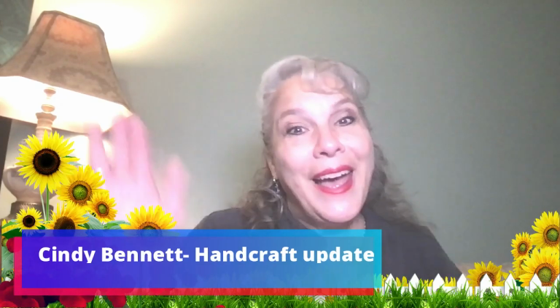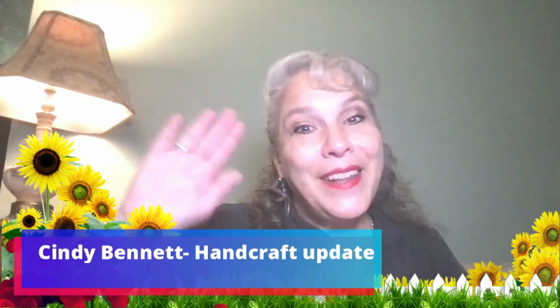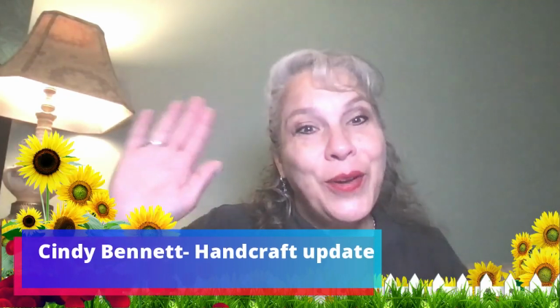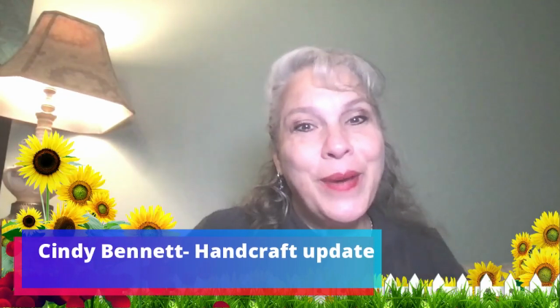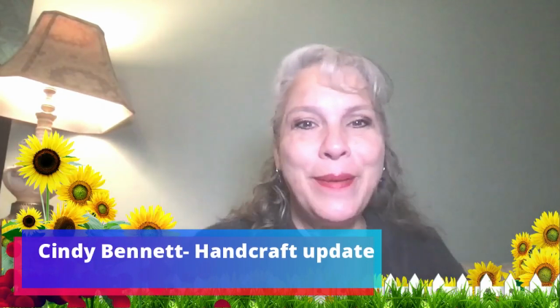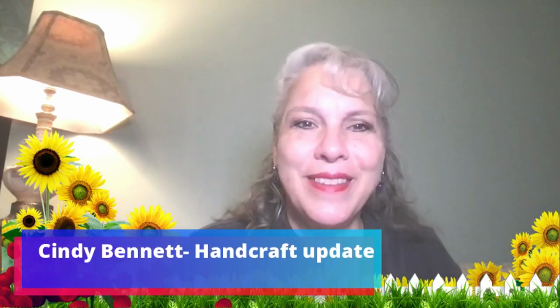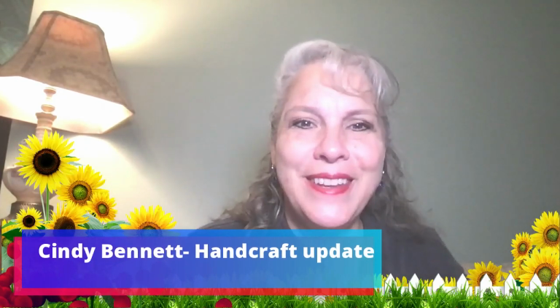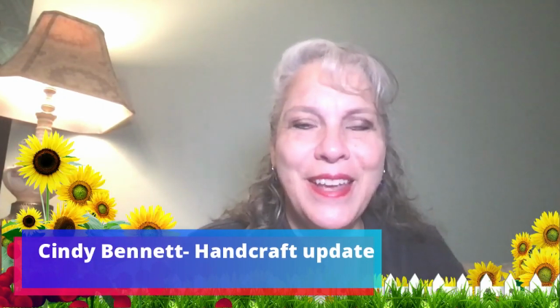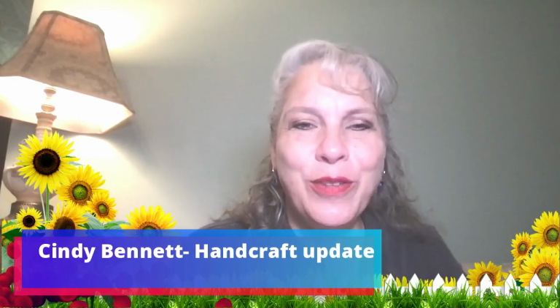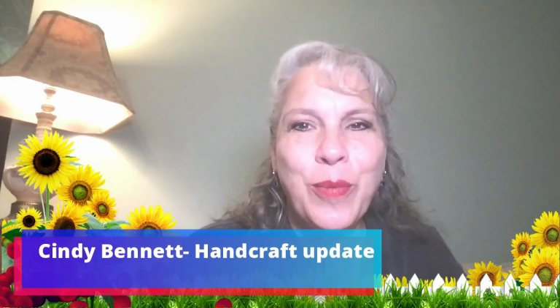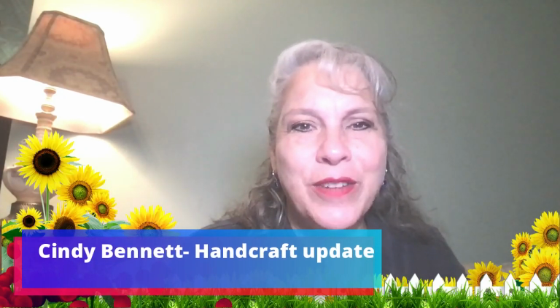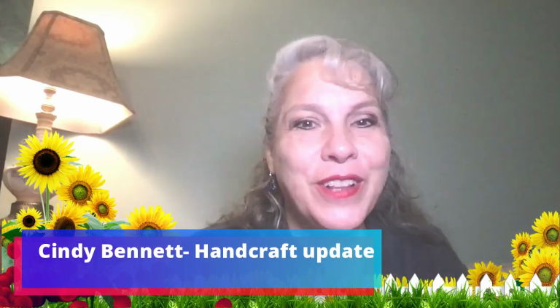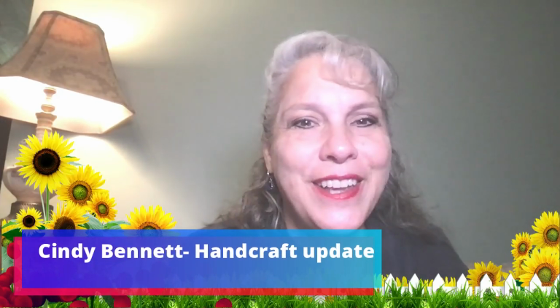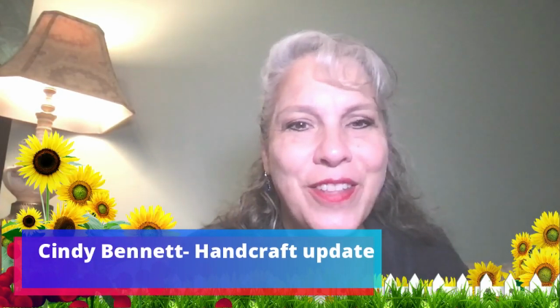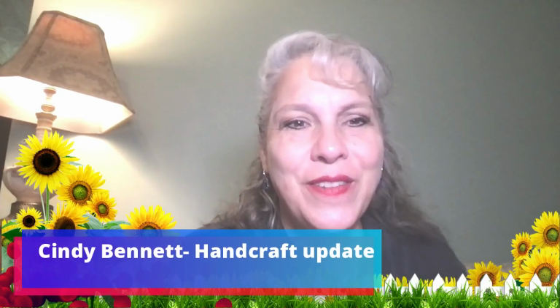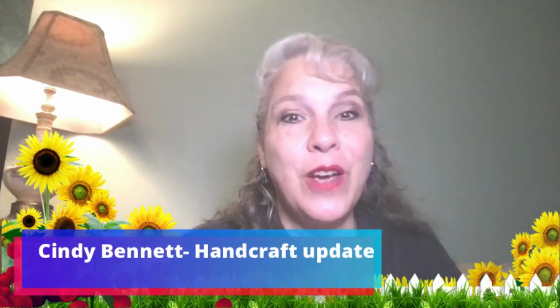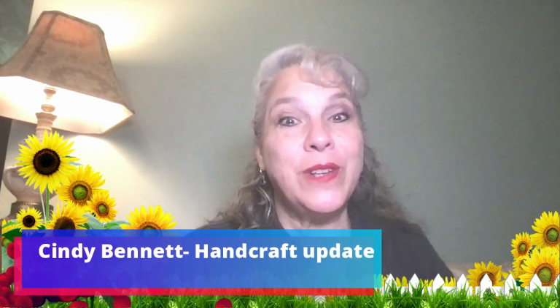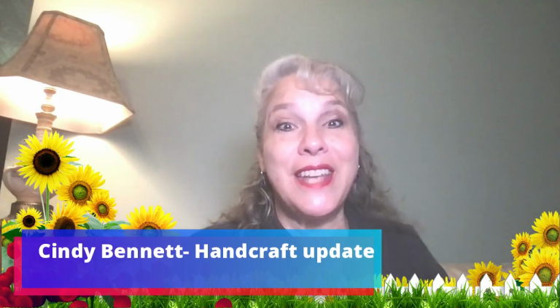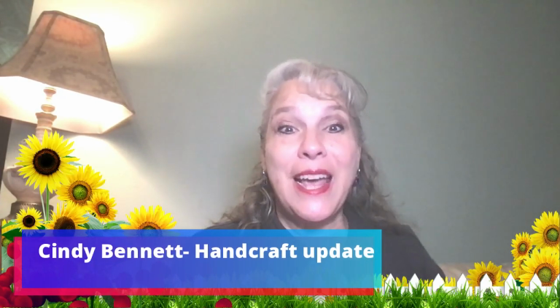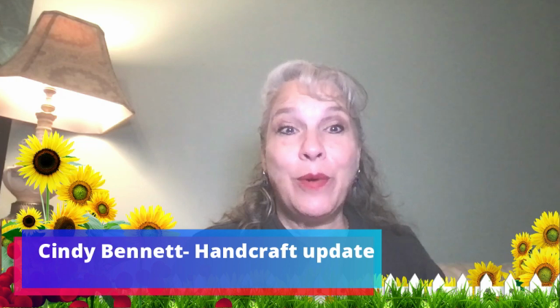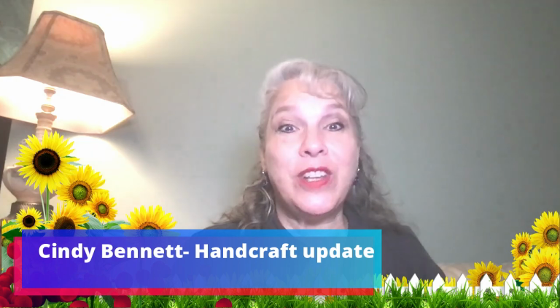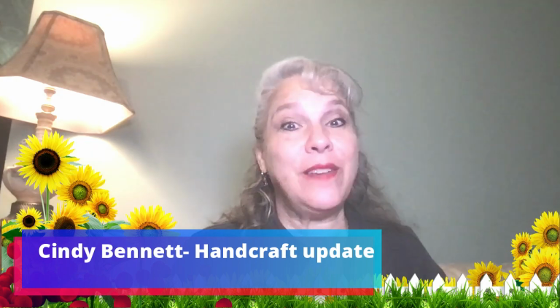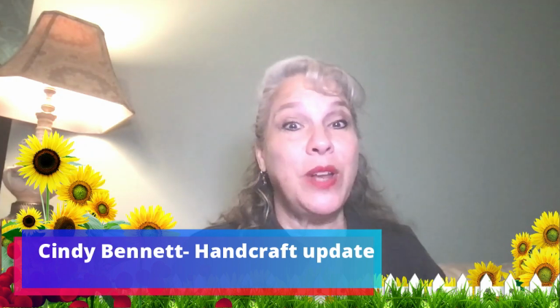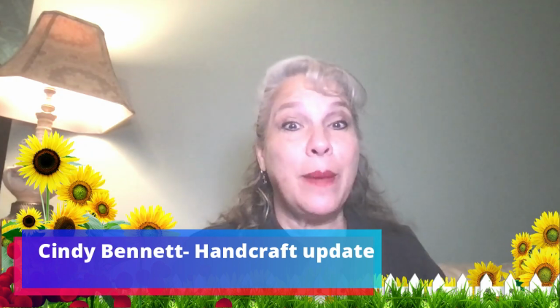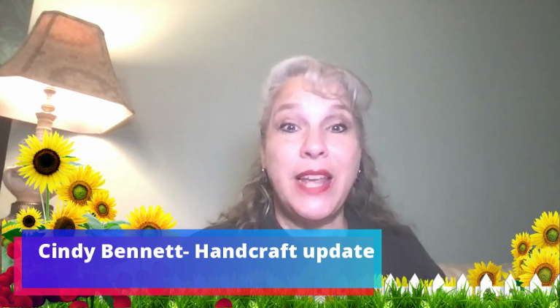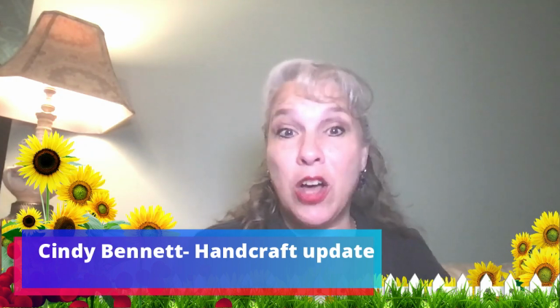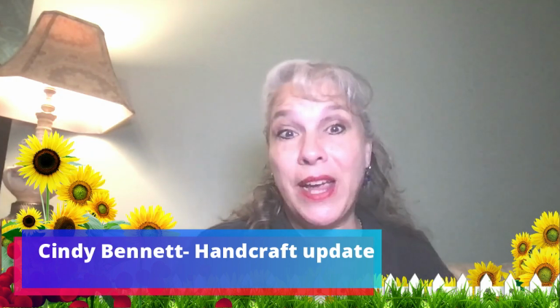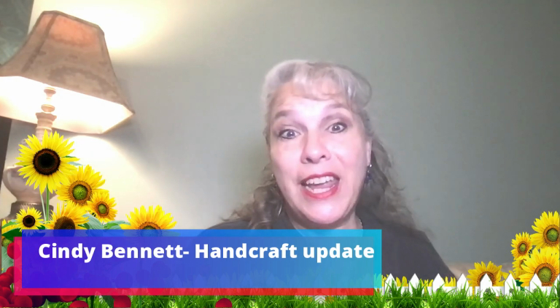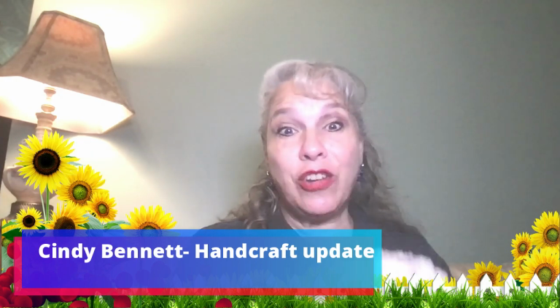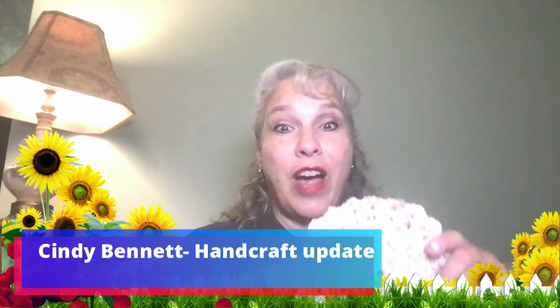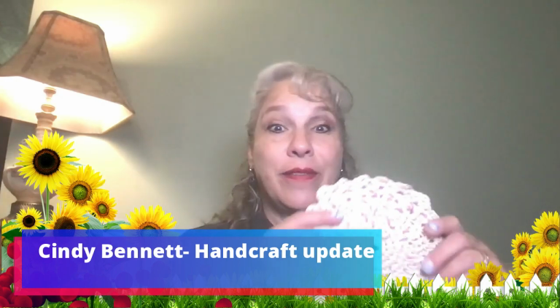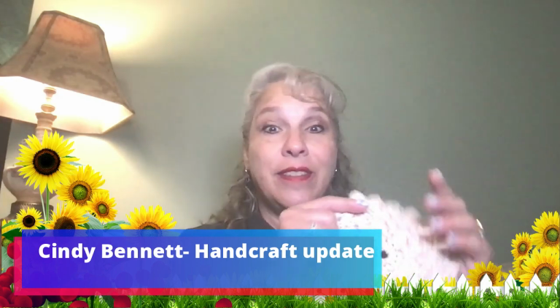Hello, my name is Cindy. Thank you so much for clicking on this video. Today I'm going to give you an update on my handcrafts.